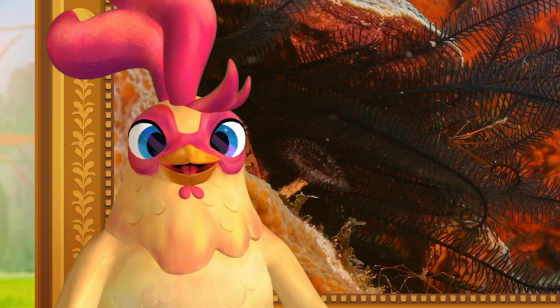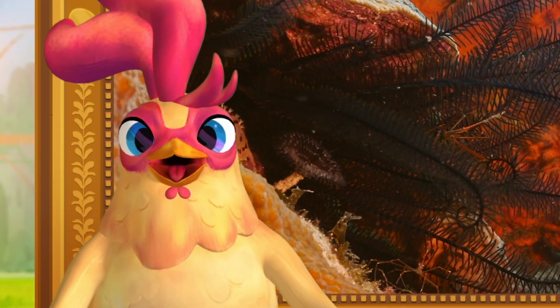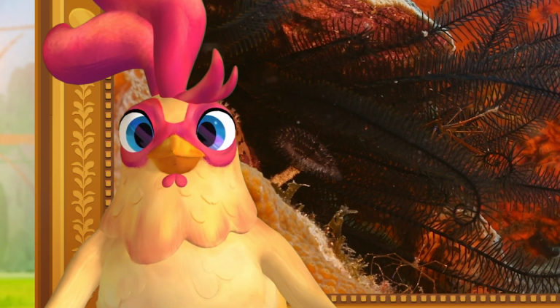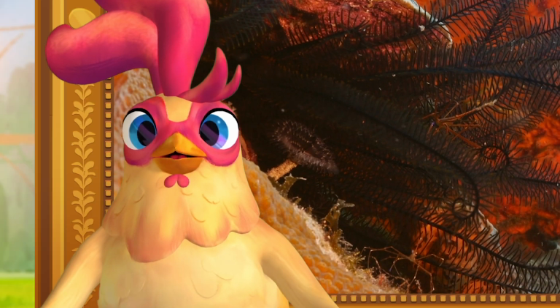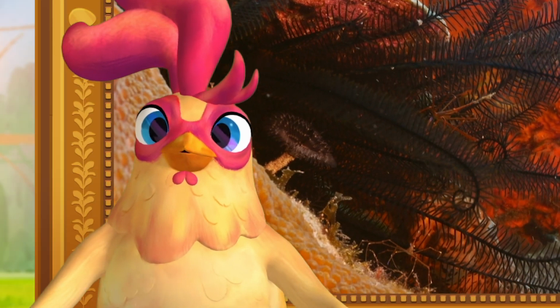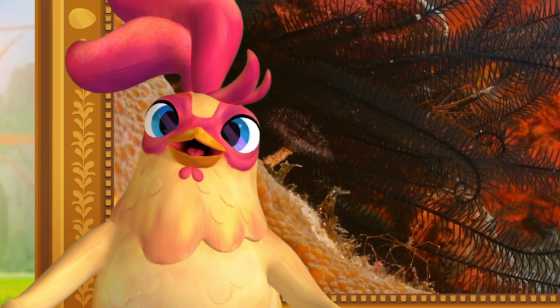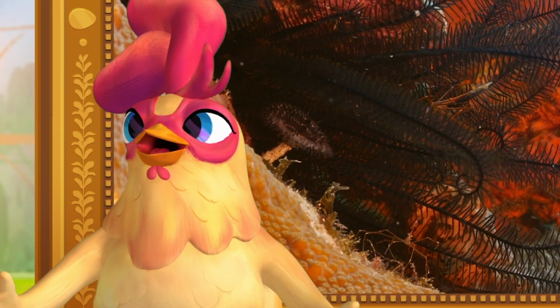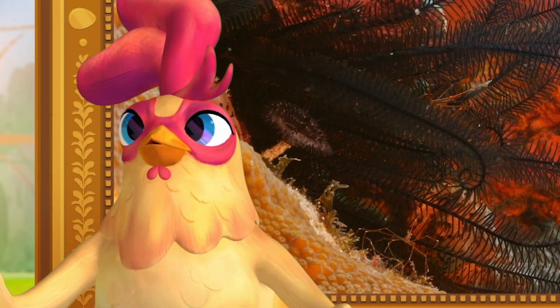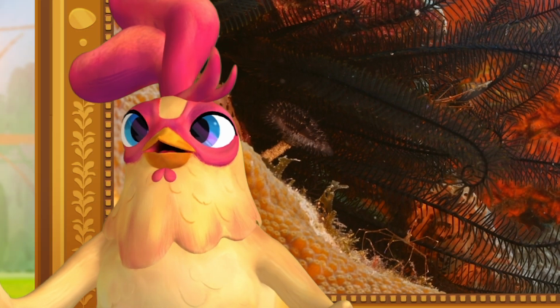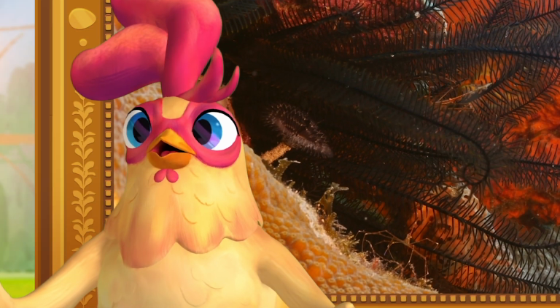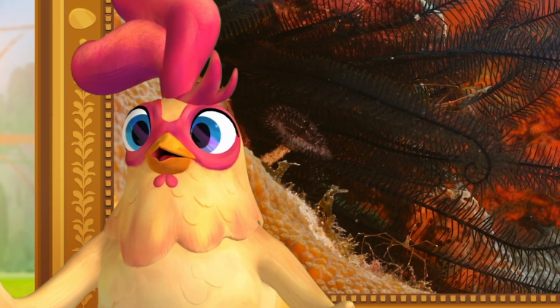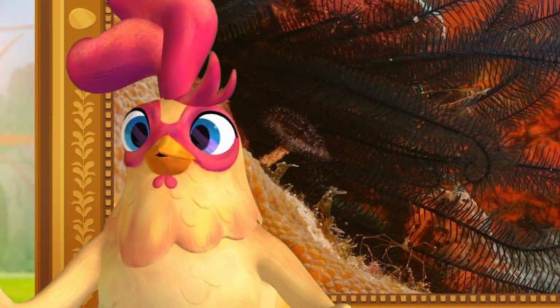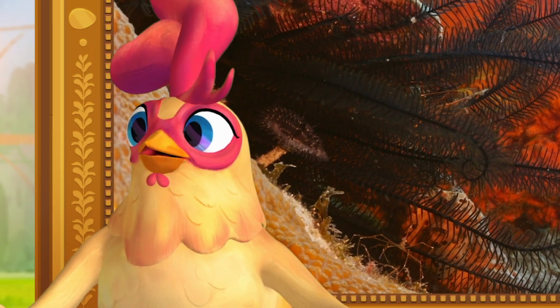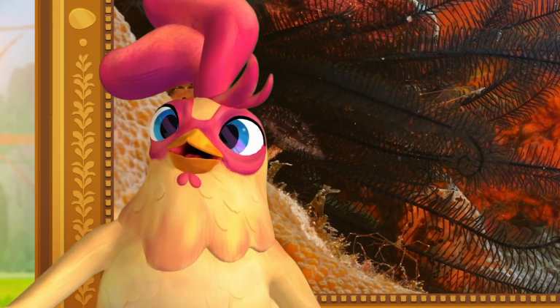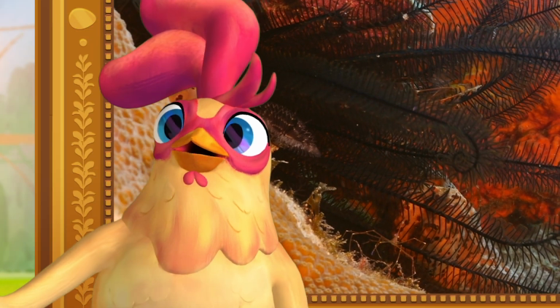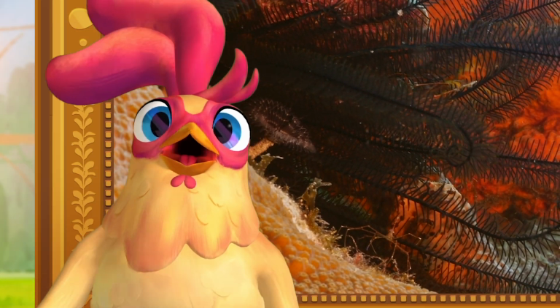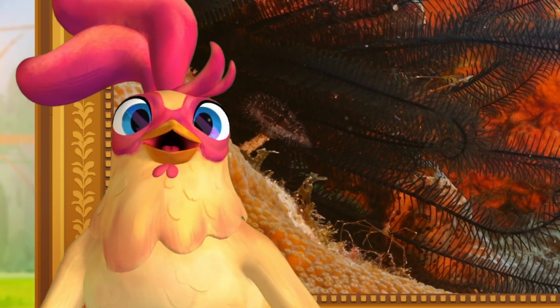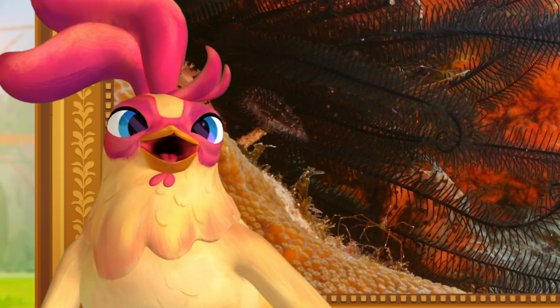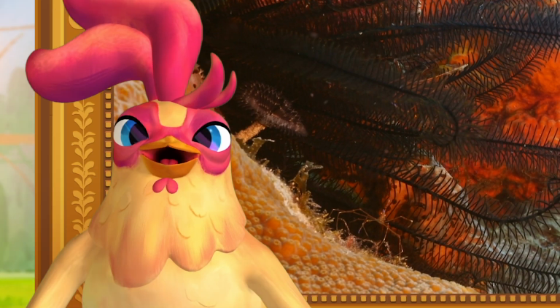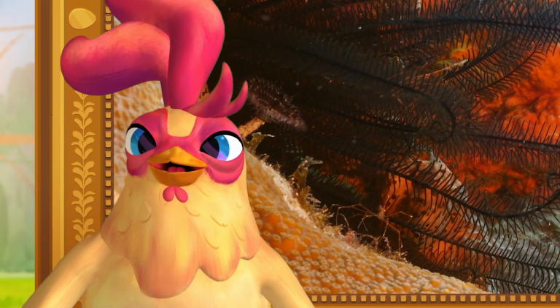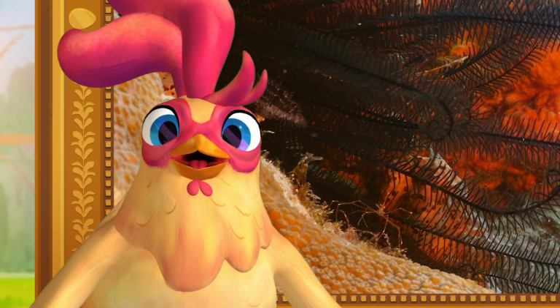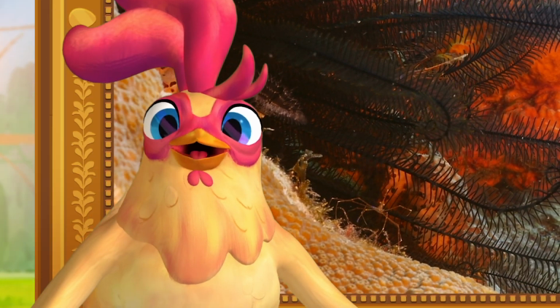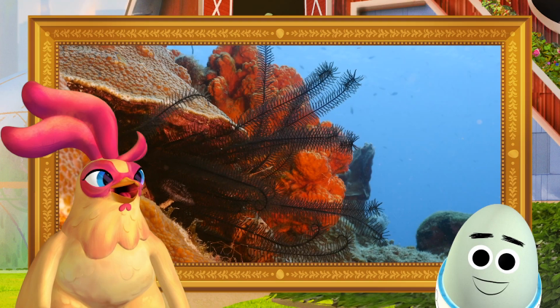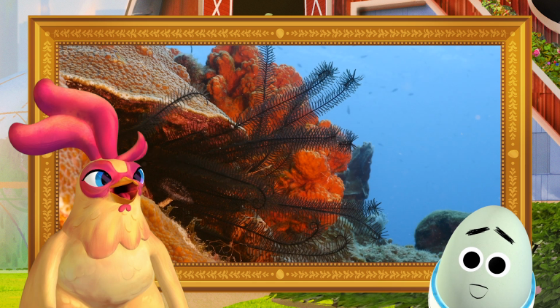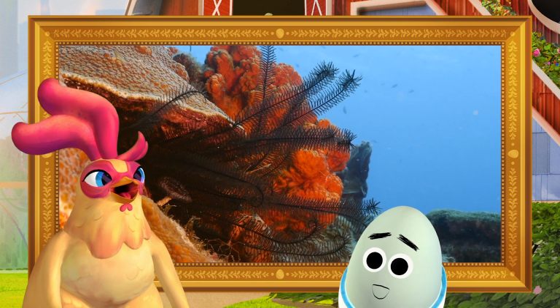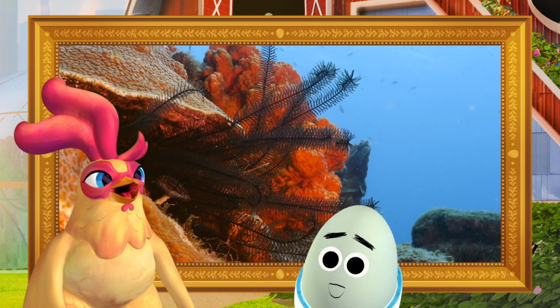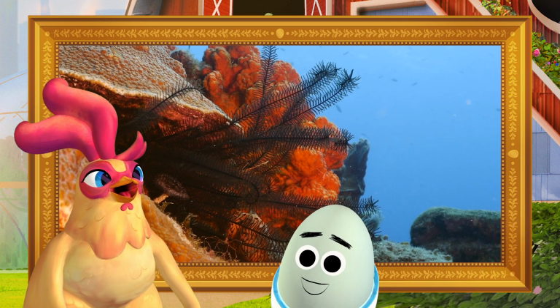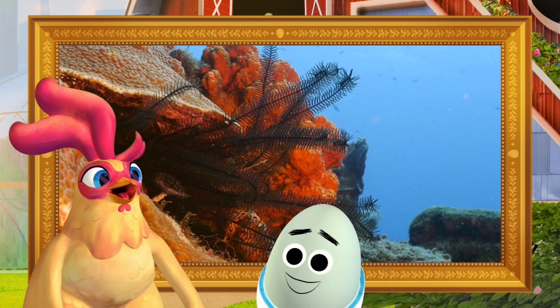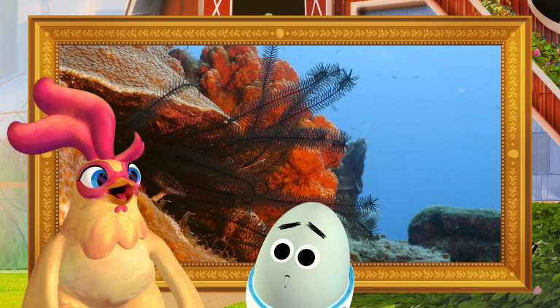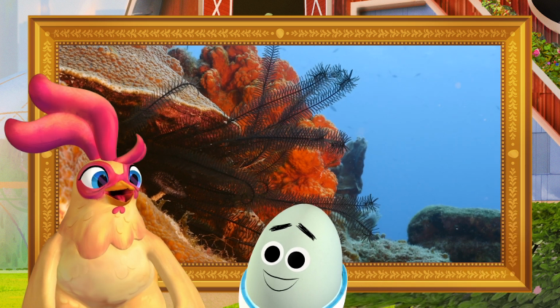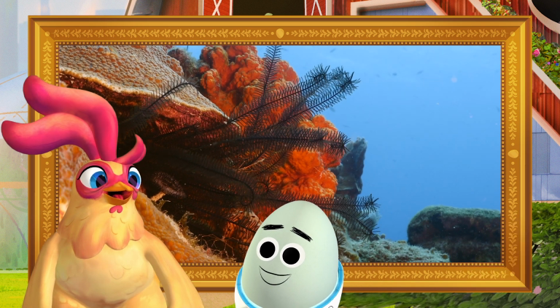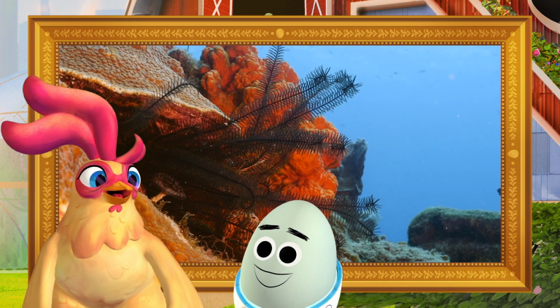Time to put all this inspiration to use with some arts and crafts! Ooh, can we join in?